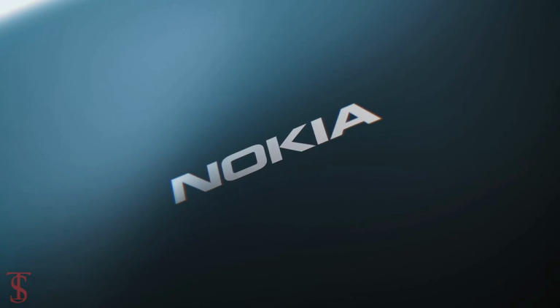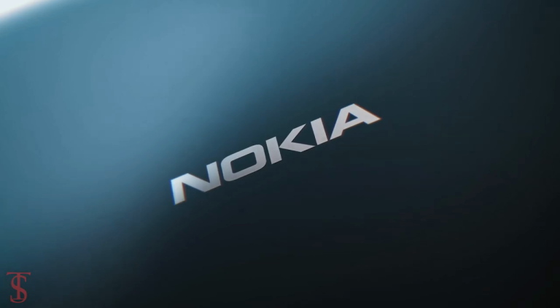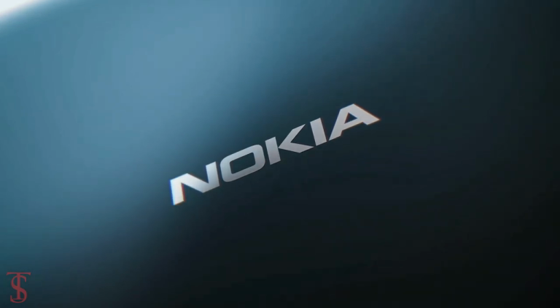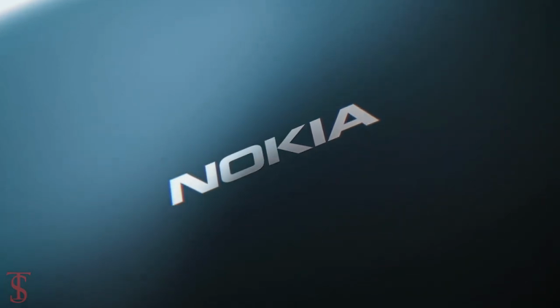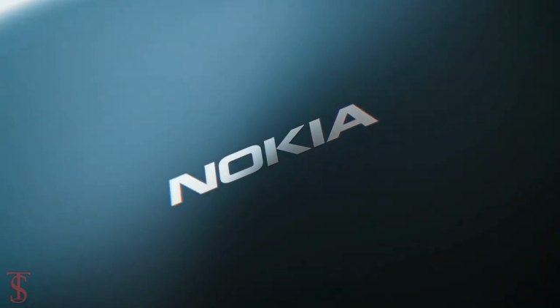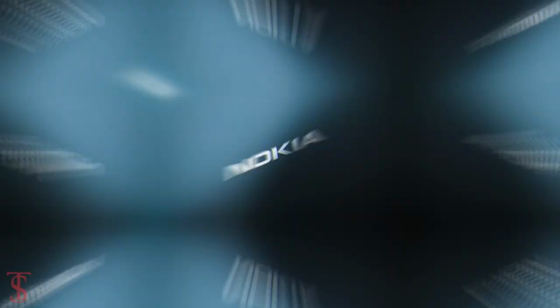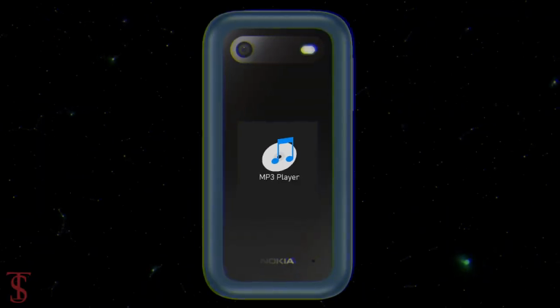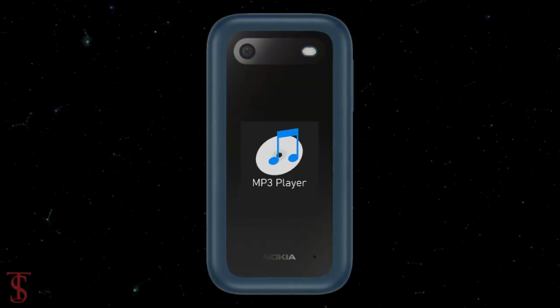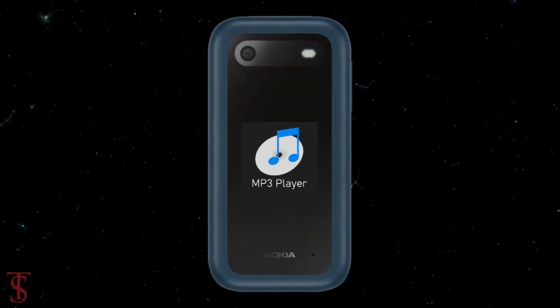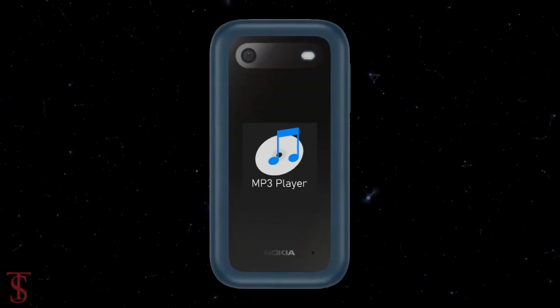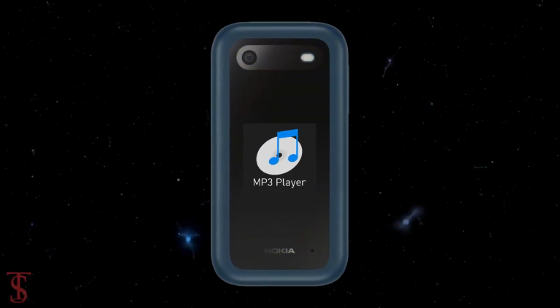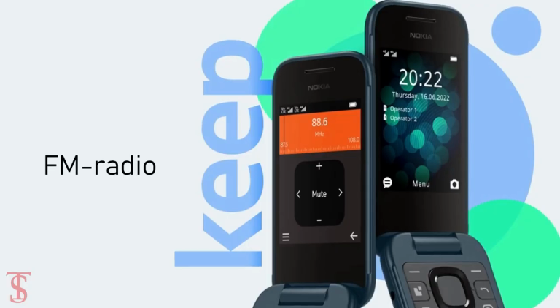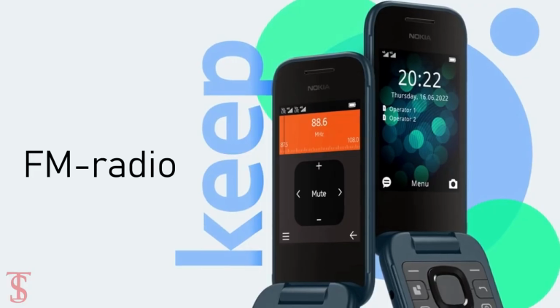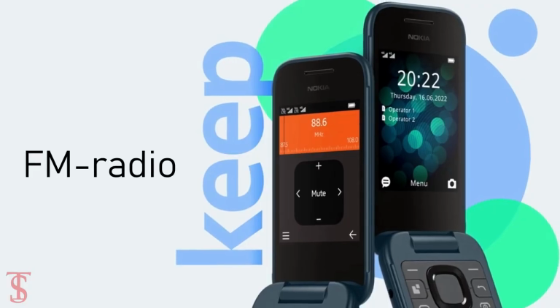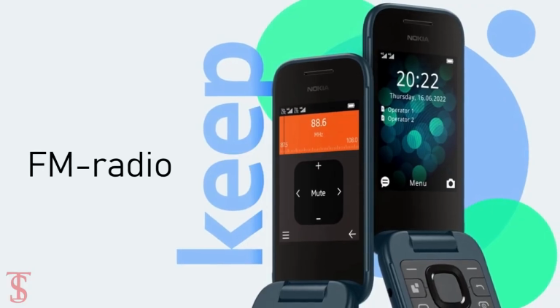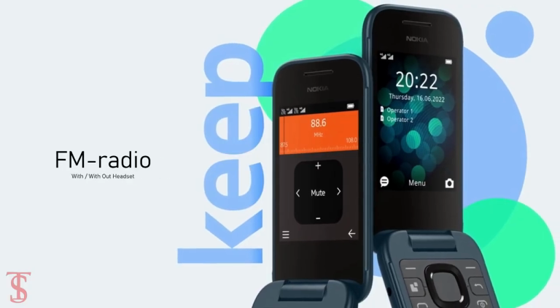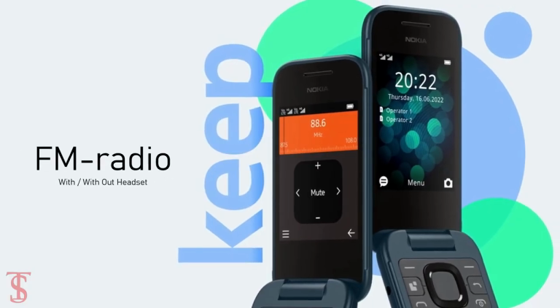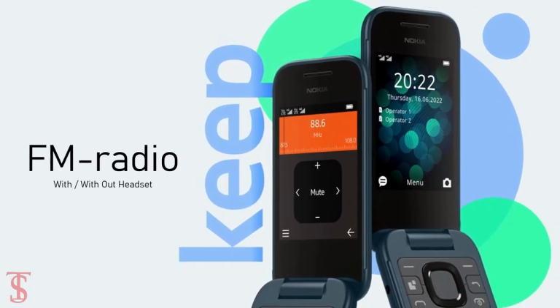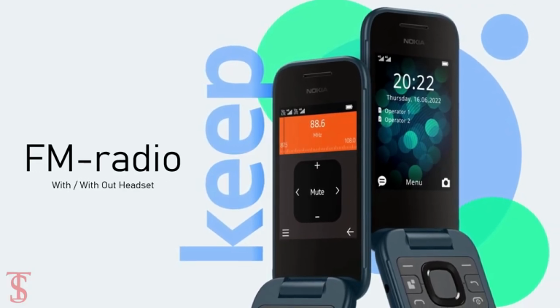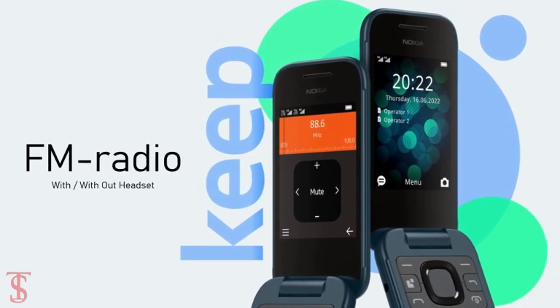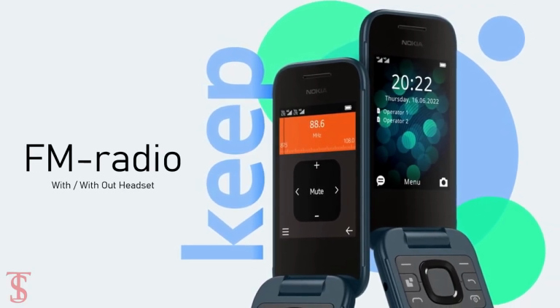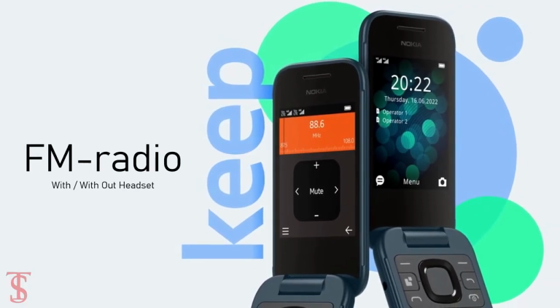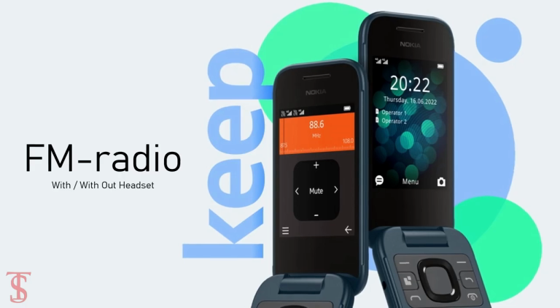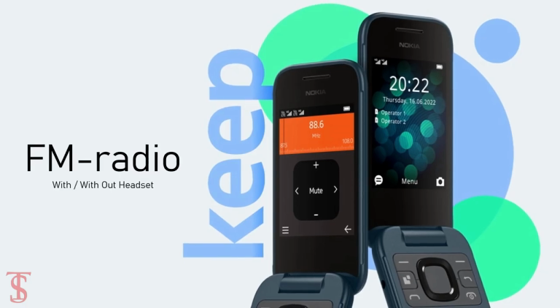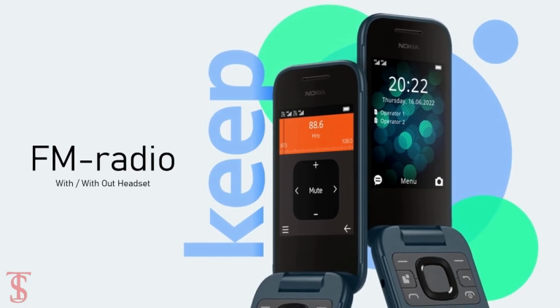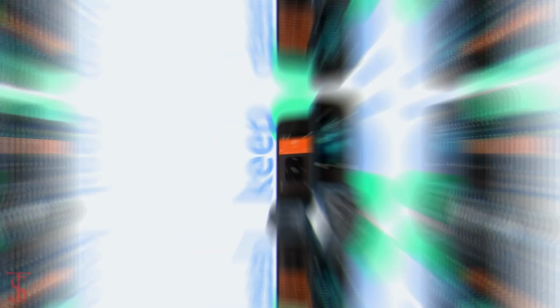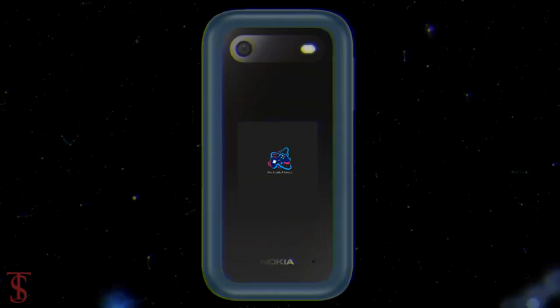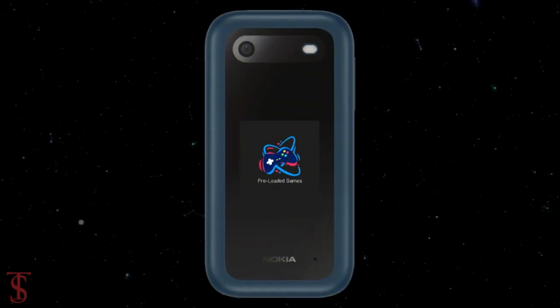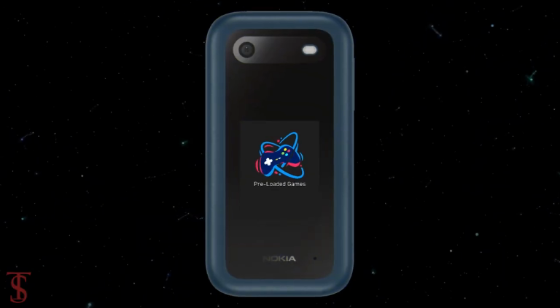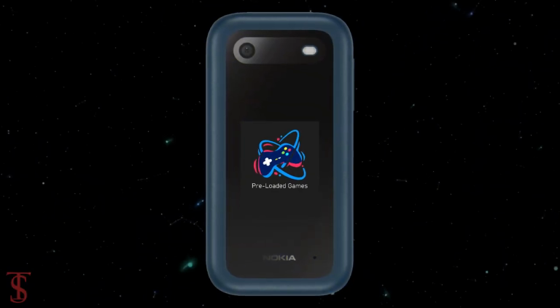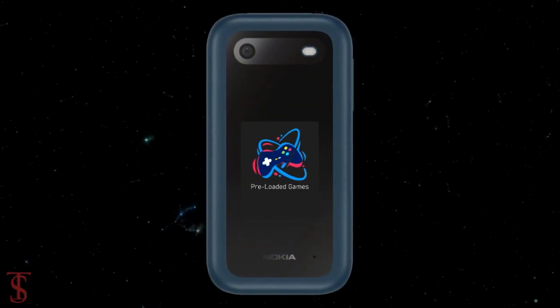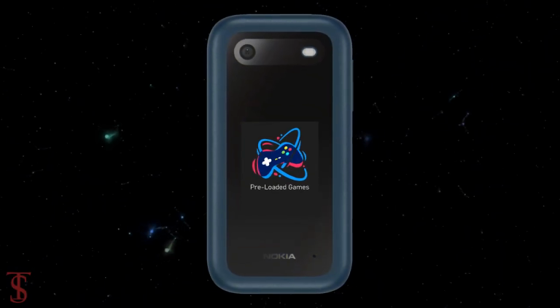Additionally, the company has added an MP3 player, FM radio with both wired and wireless support, and it also includes preloaded games for entertainment.